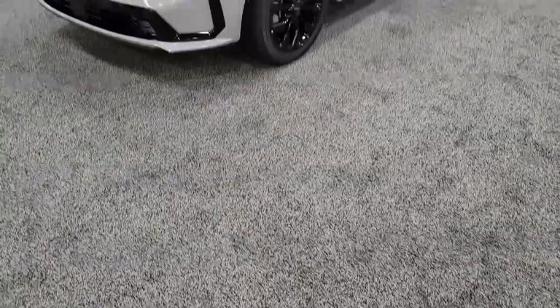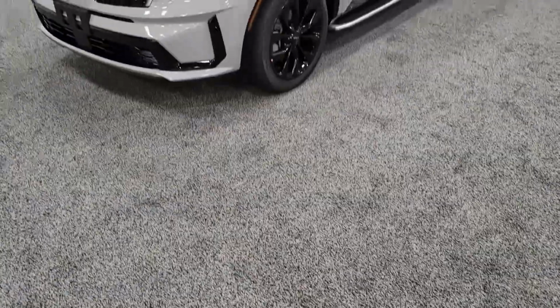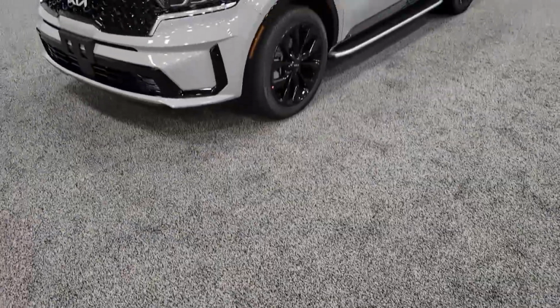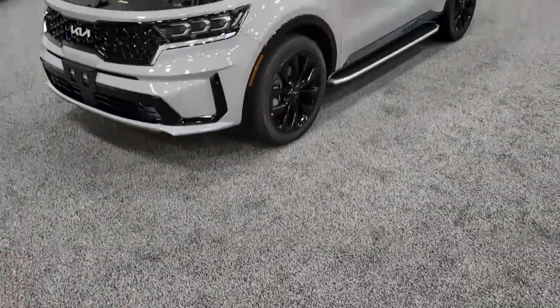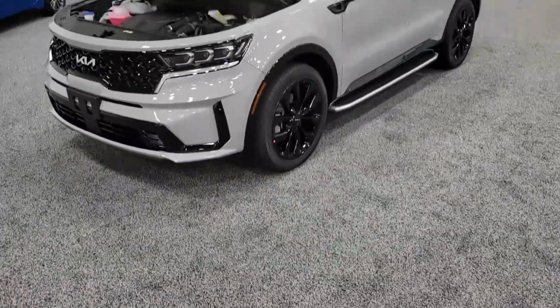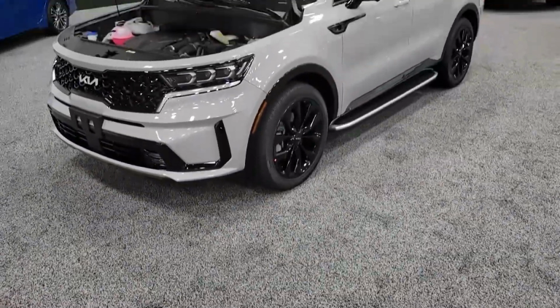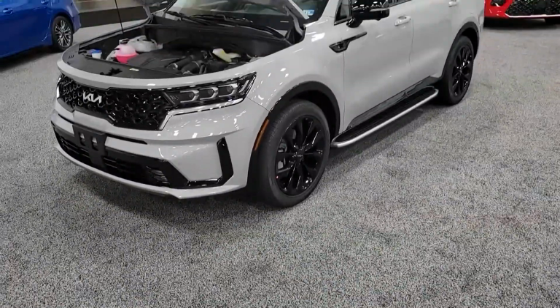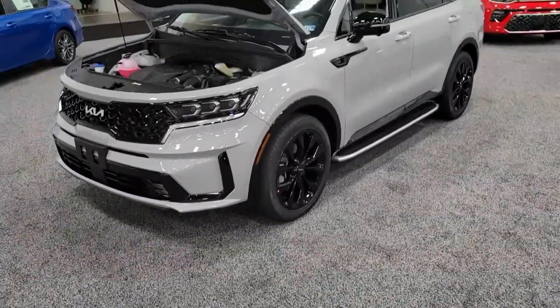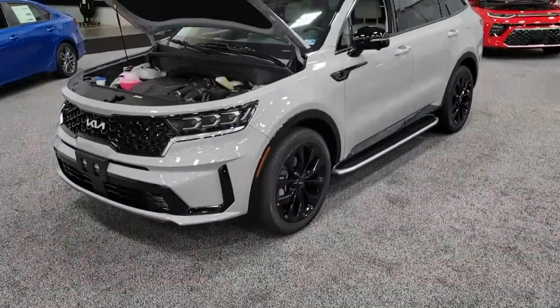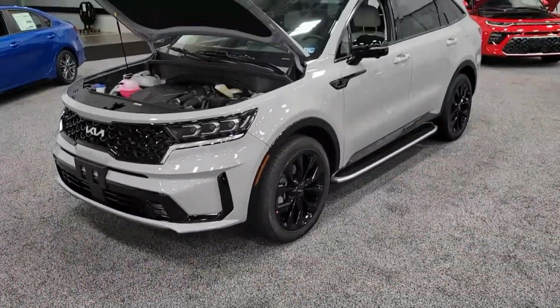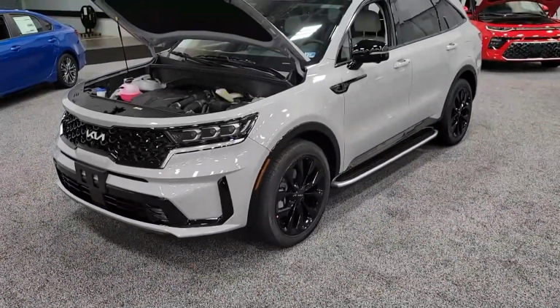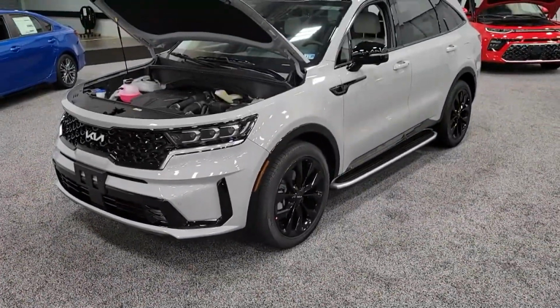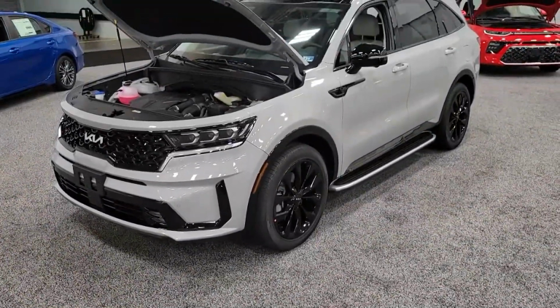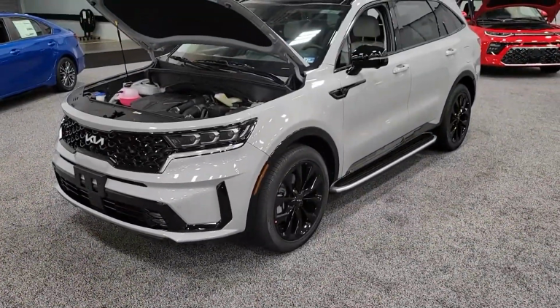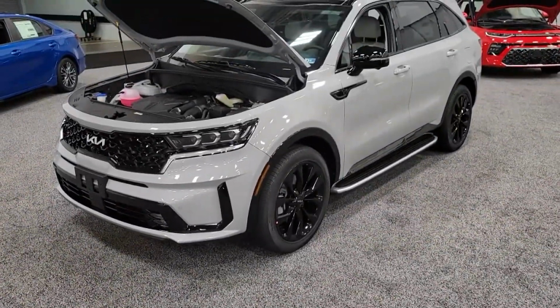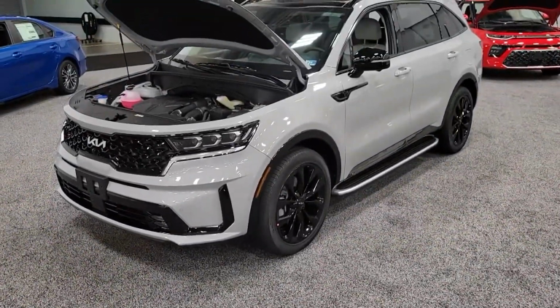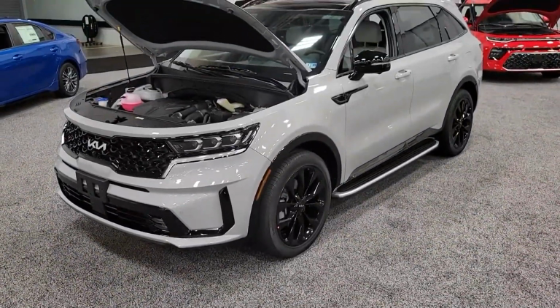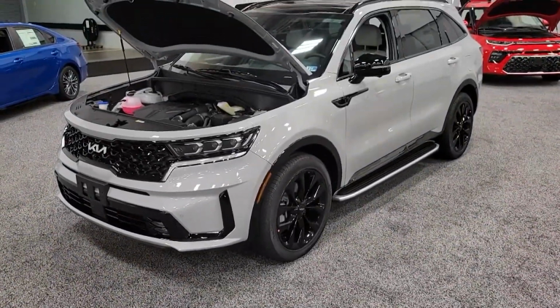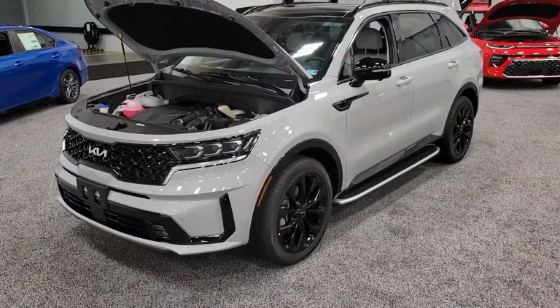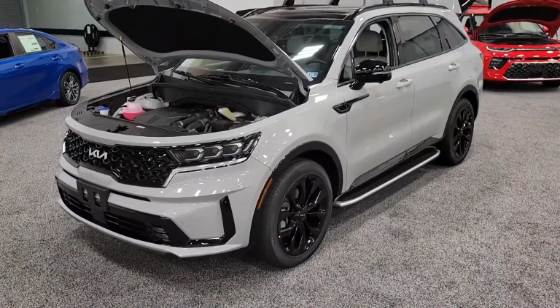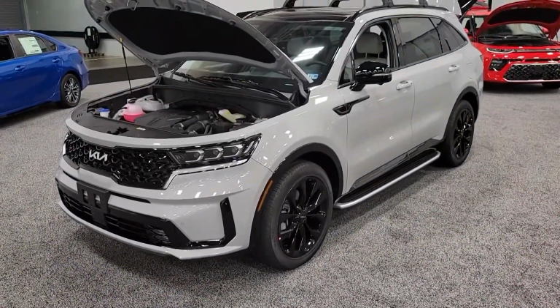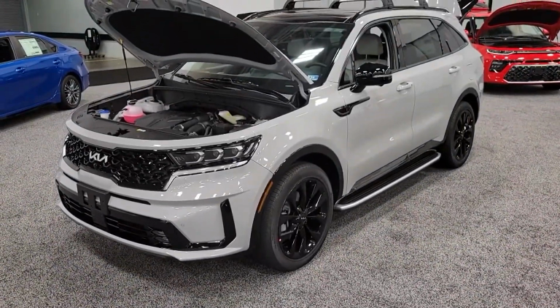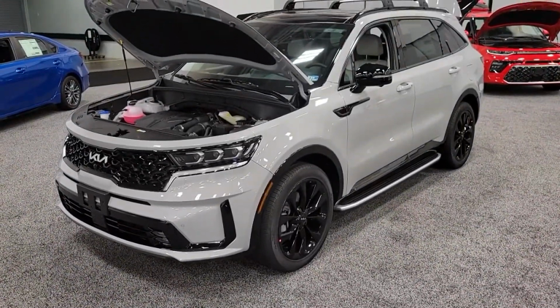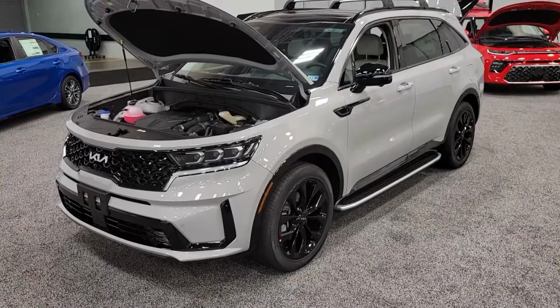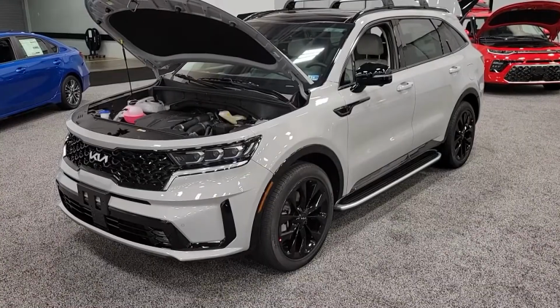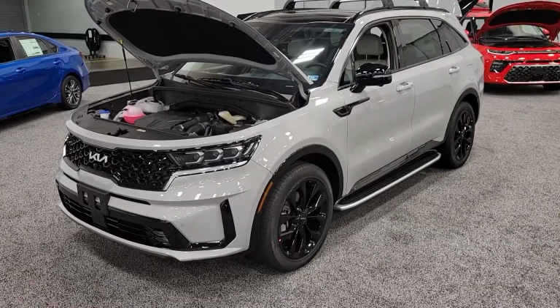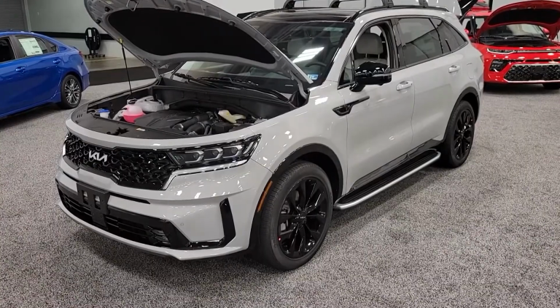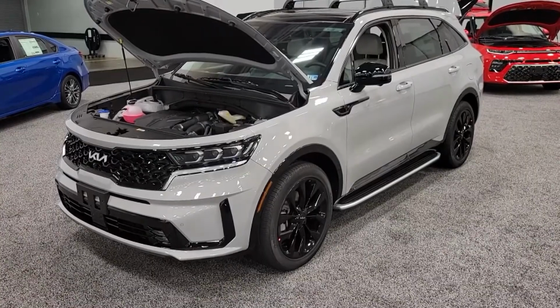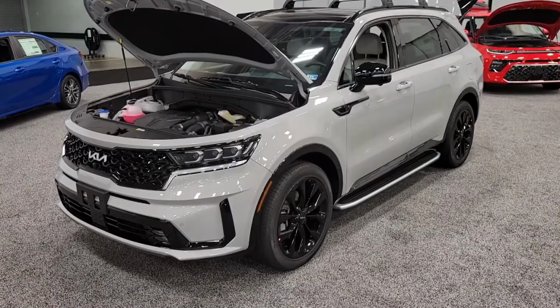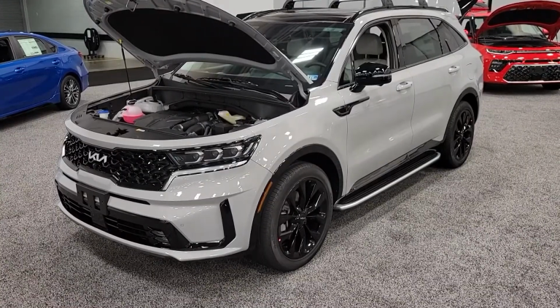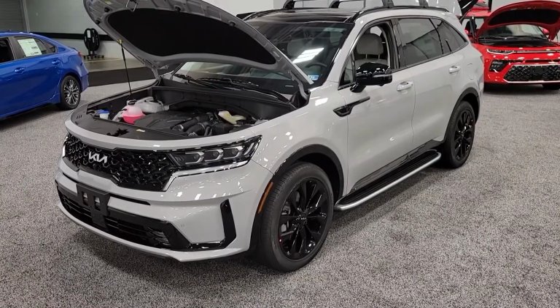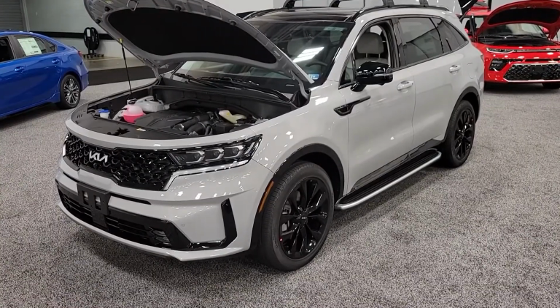Hello, Brenton with Aldocton here. In this video, we're going to take a look at a 2022 Kia Sorento SX Prestige.